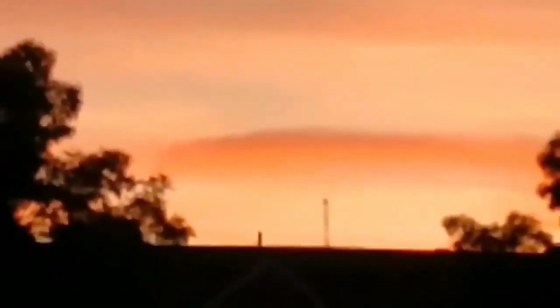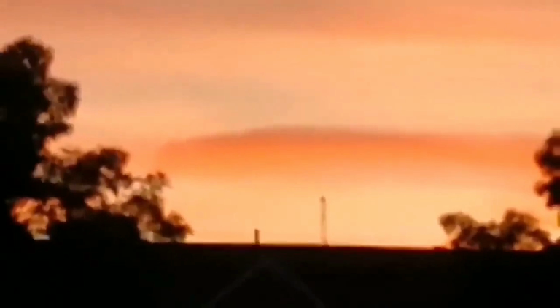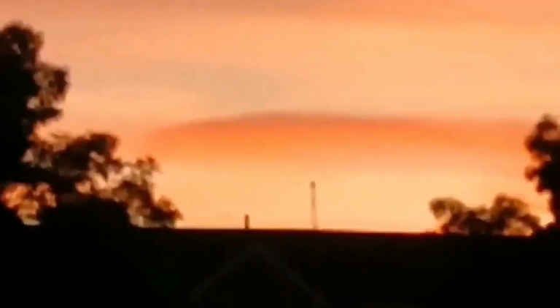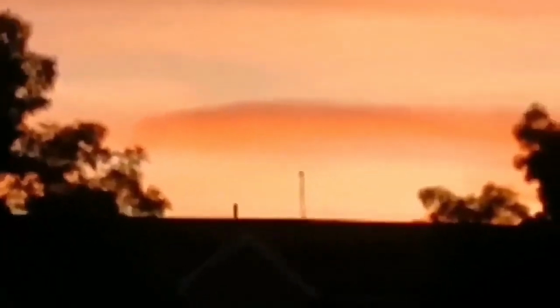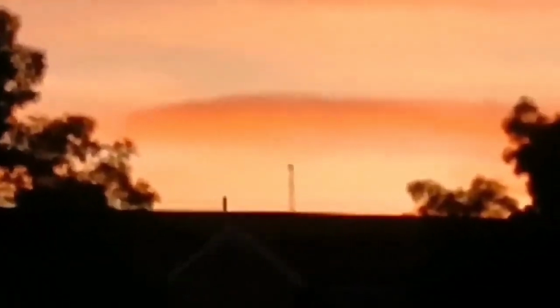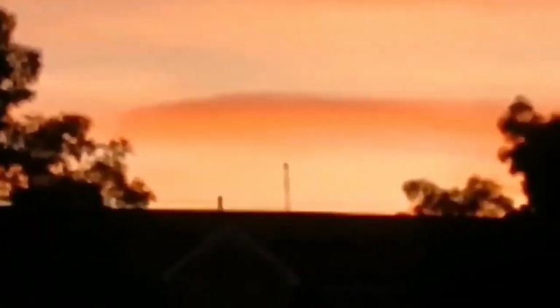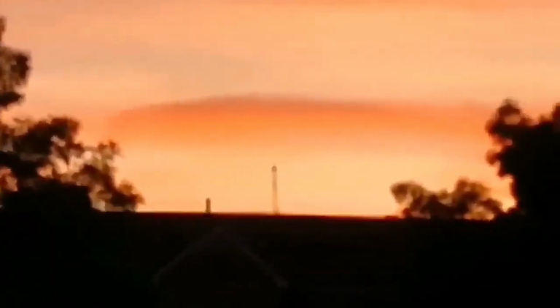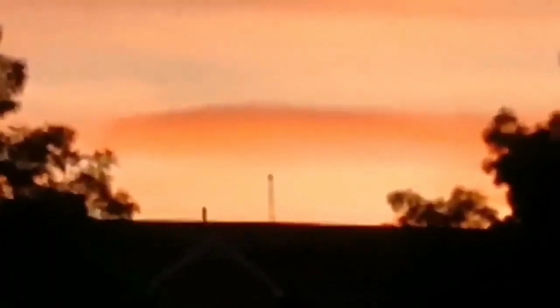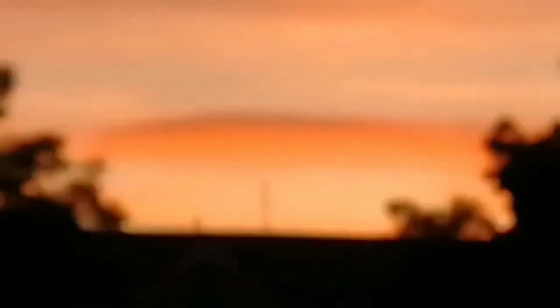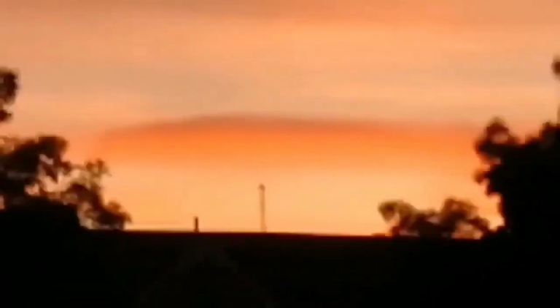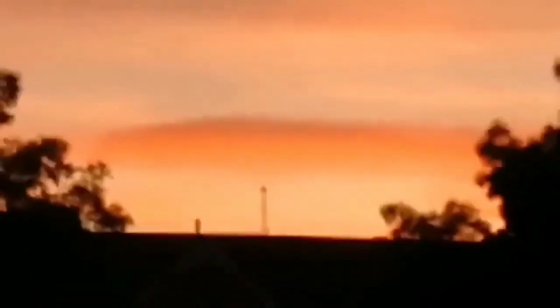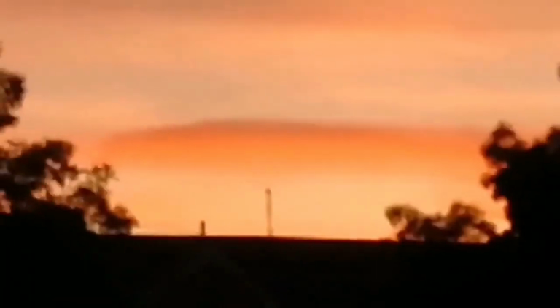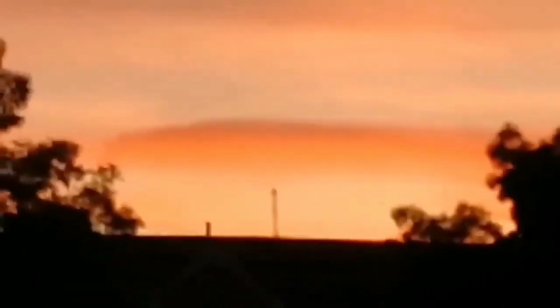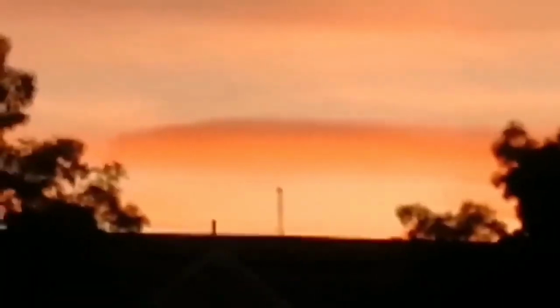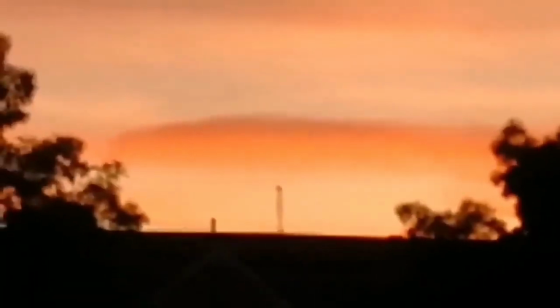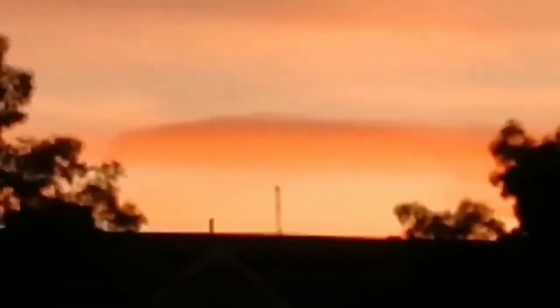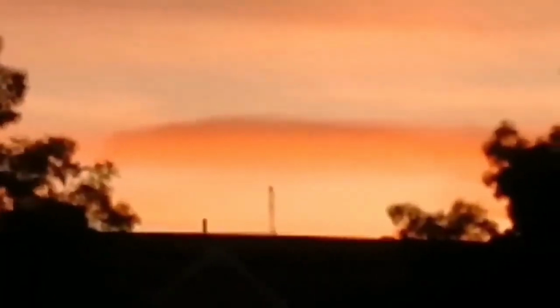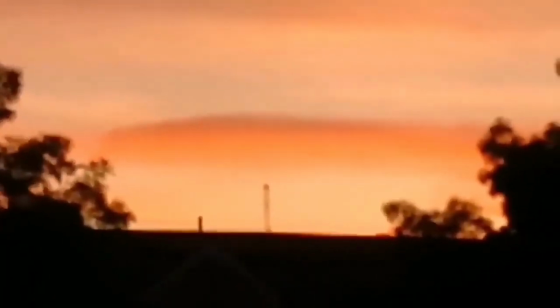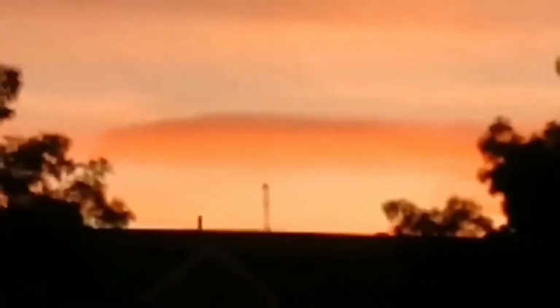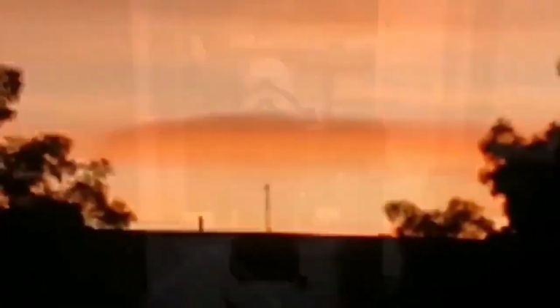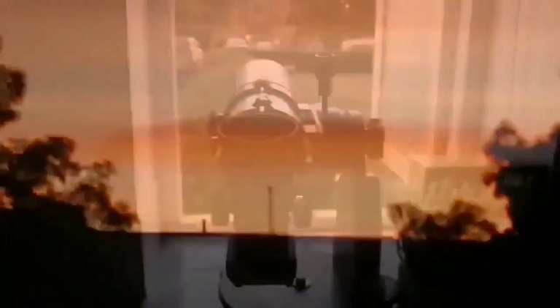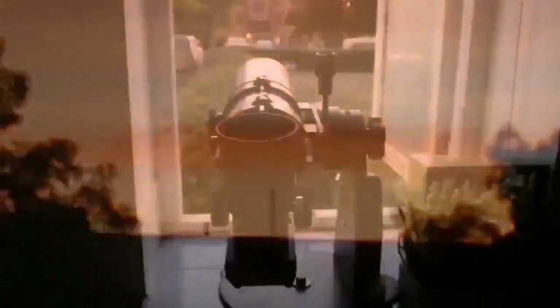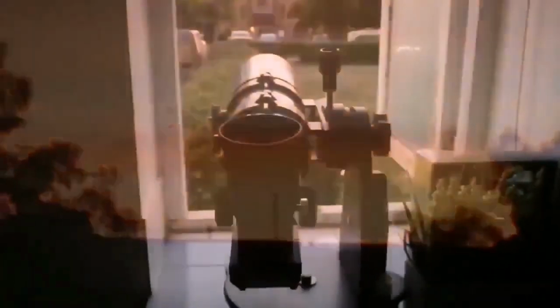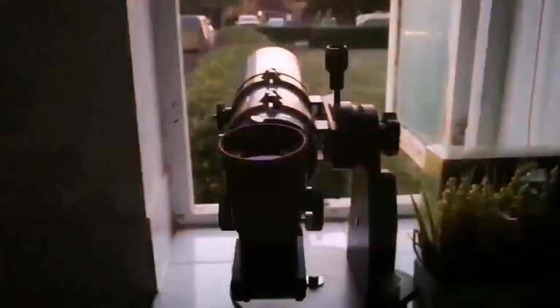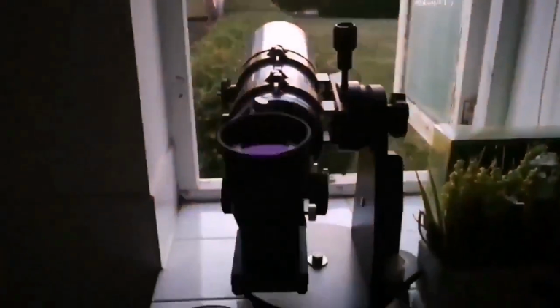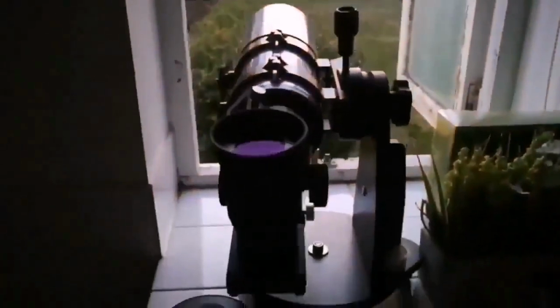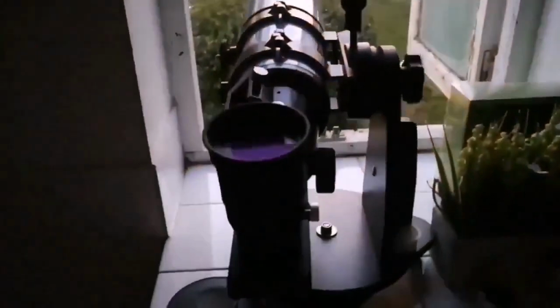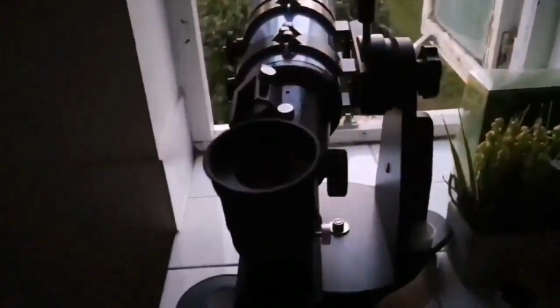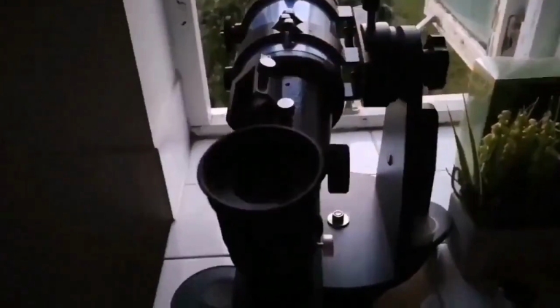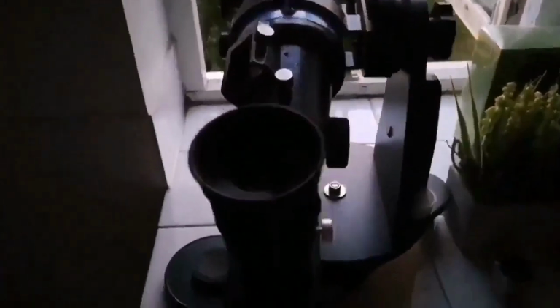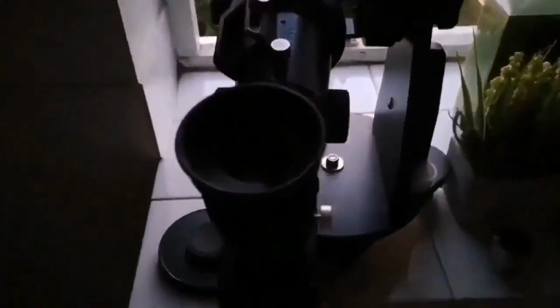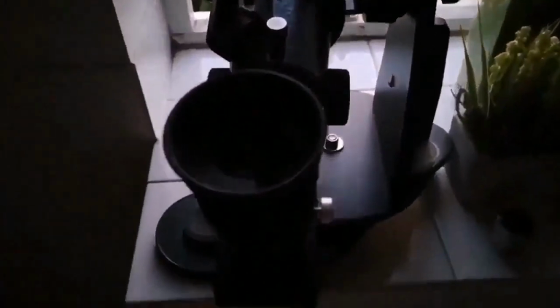Hallelujah, Venus is coming out! So I'm just going to use the telescope and see. I saw it with the binoculars - let's see if I can catch it.